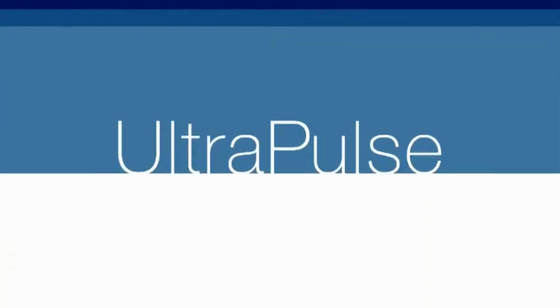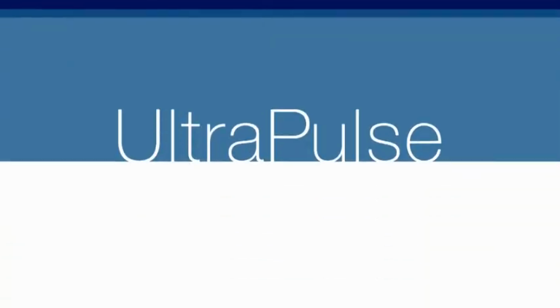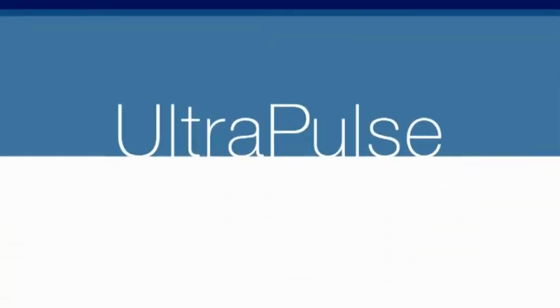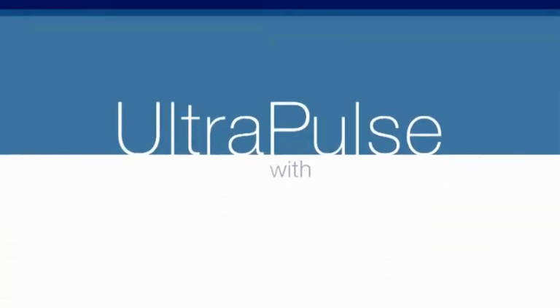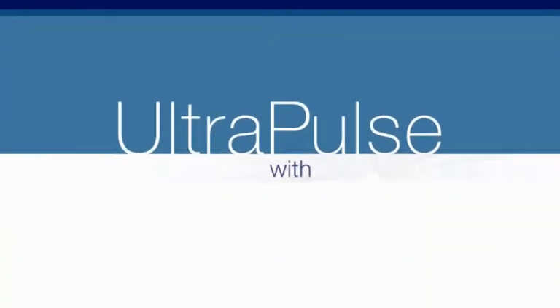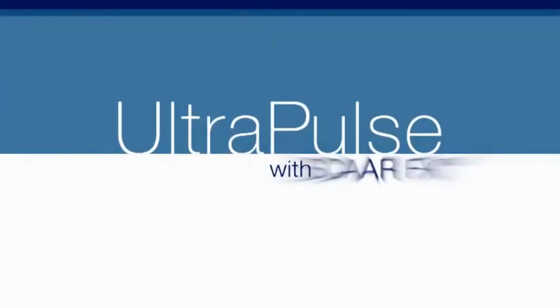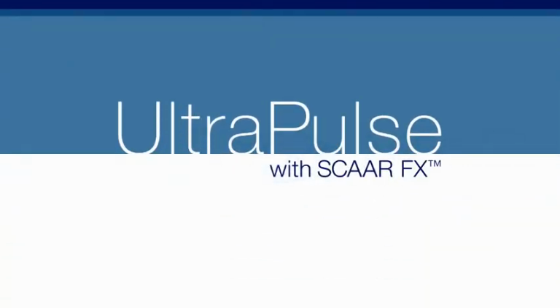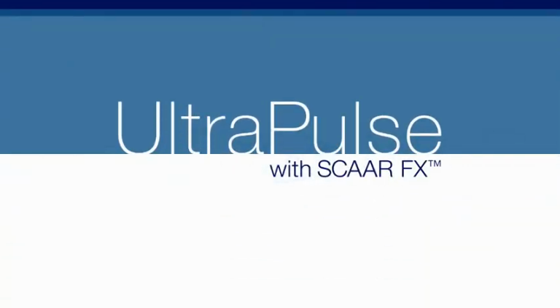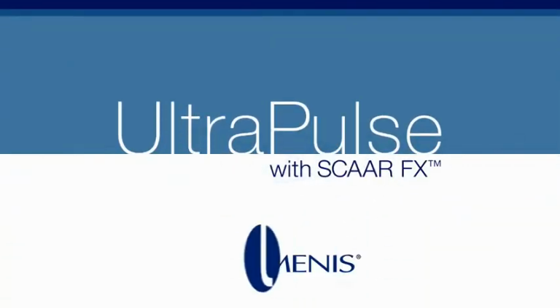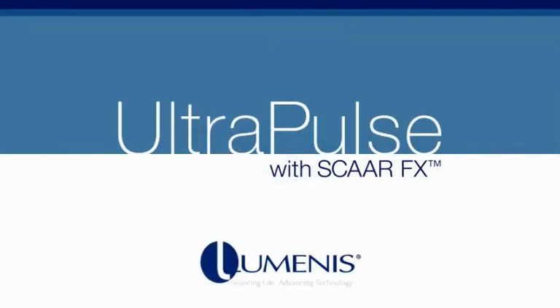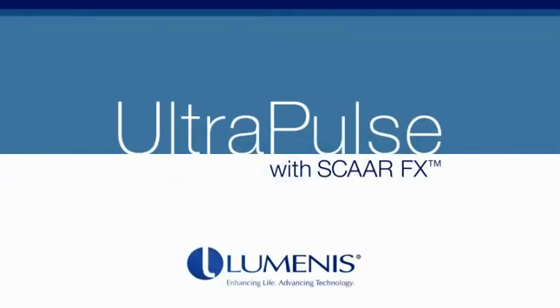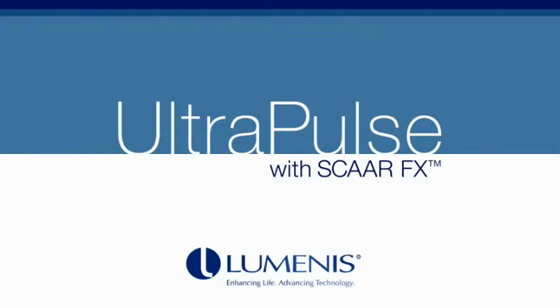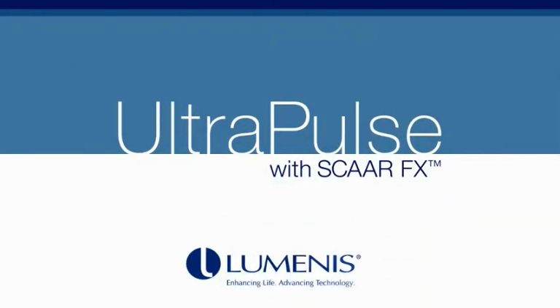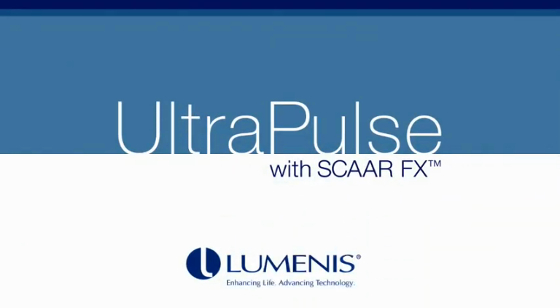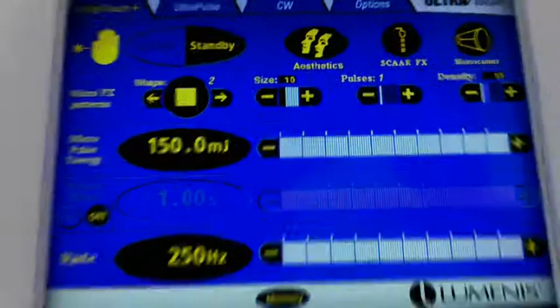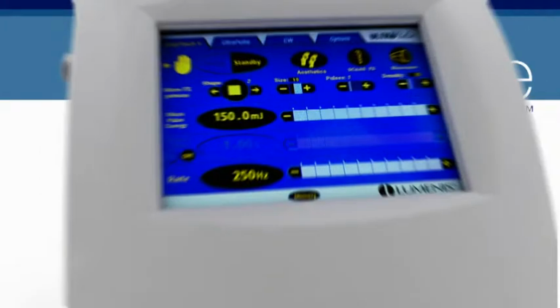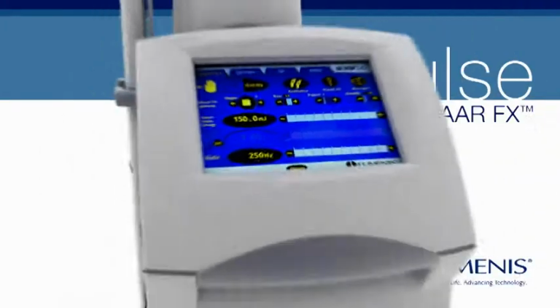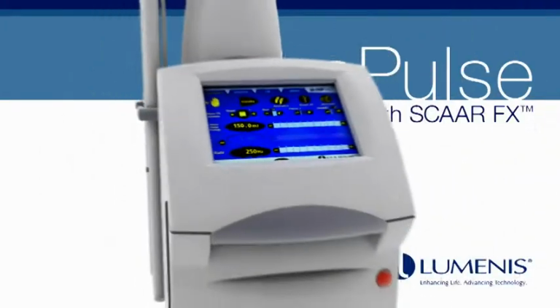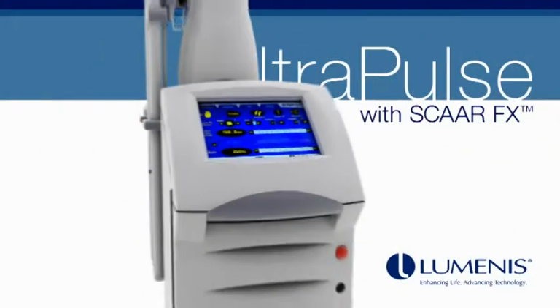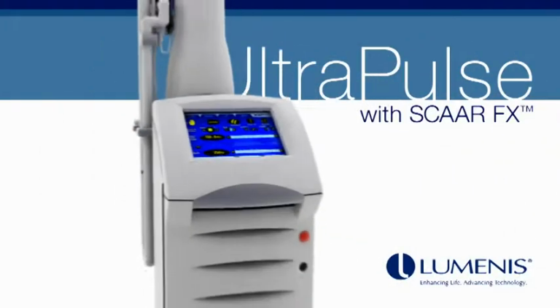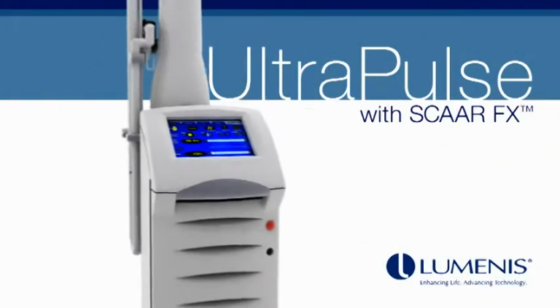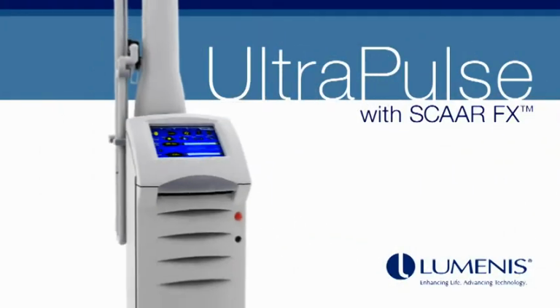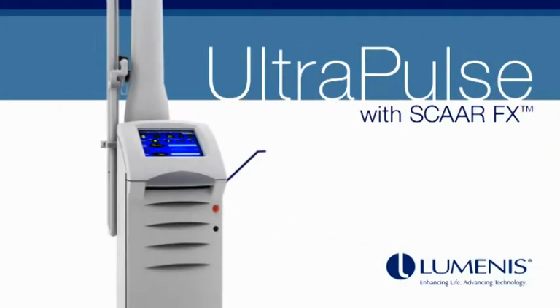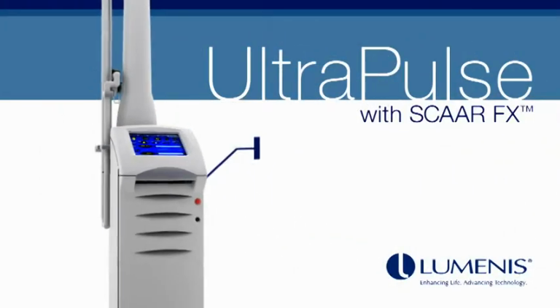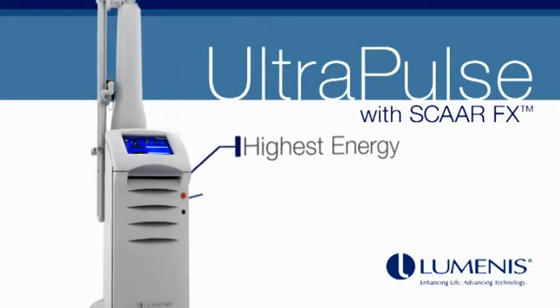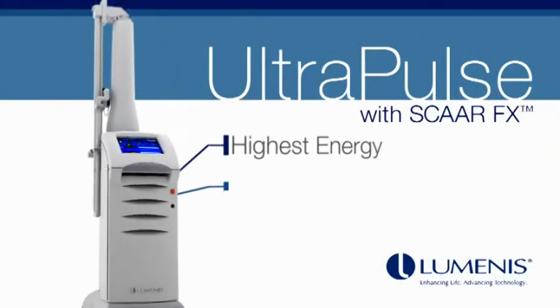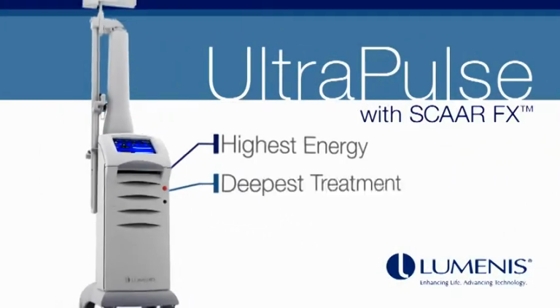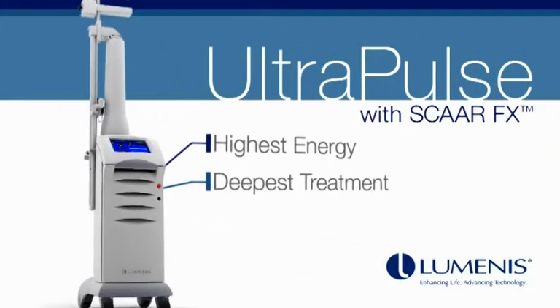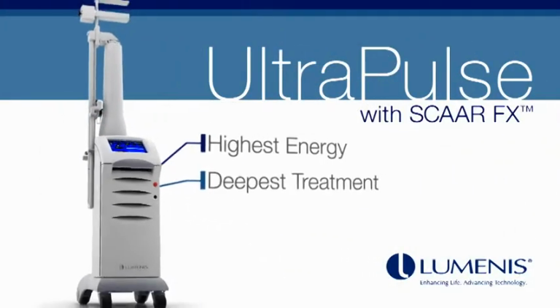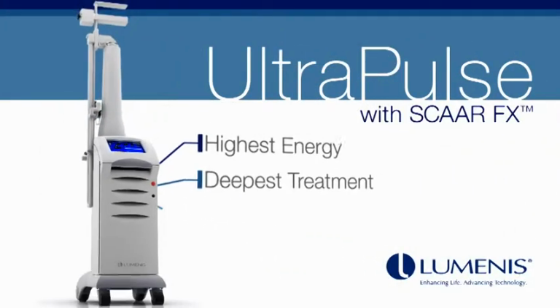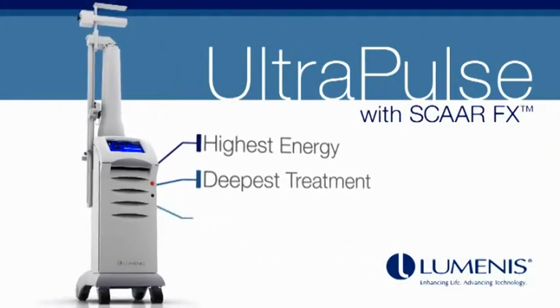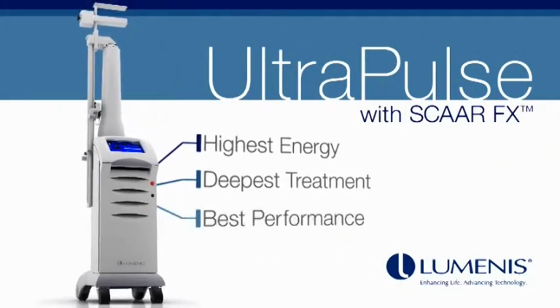UltraPulse with SCARFX by Luminous — the ultra CO2 laser with energy, penetration and performance.